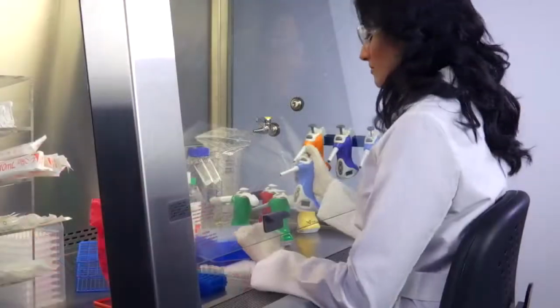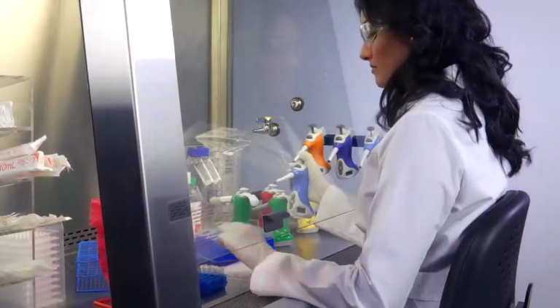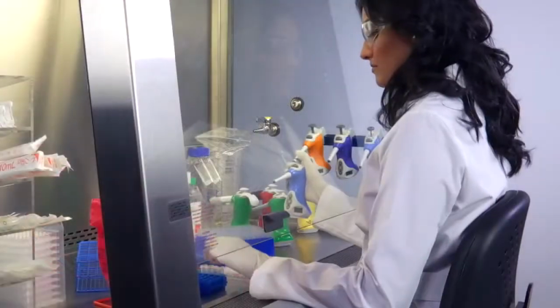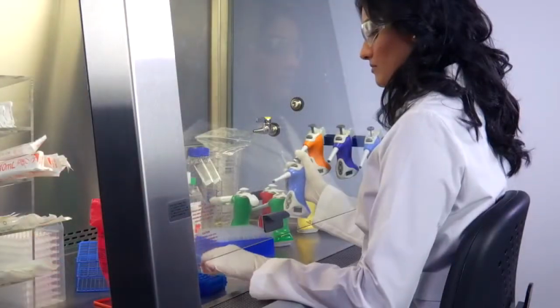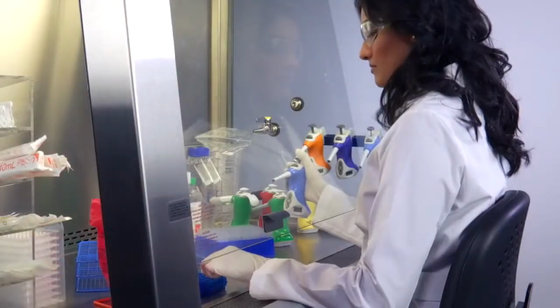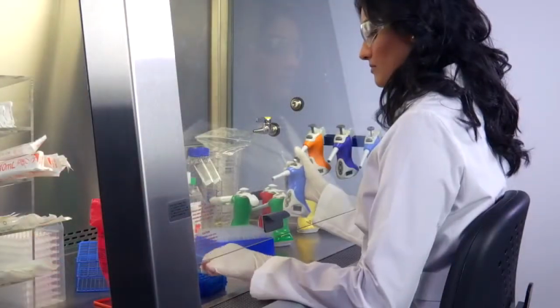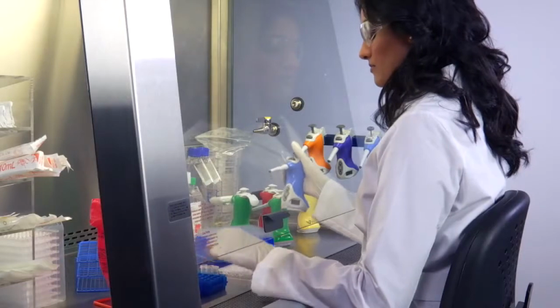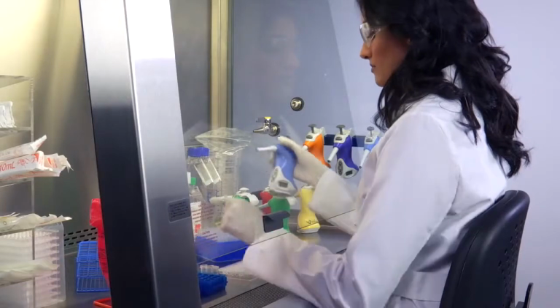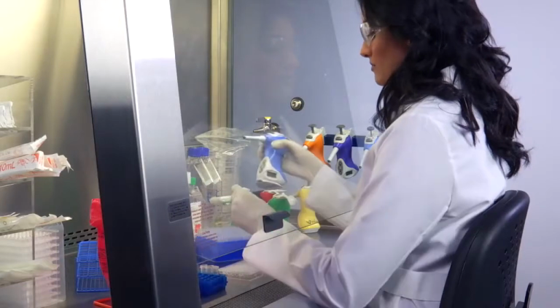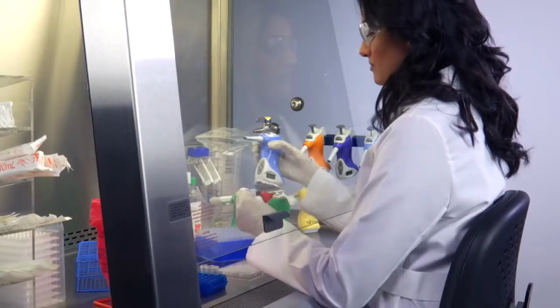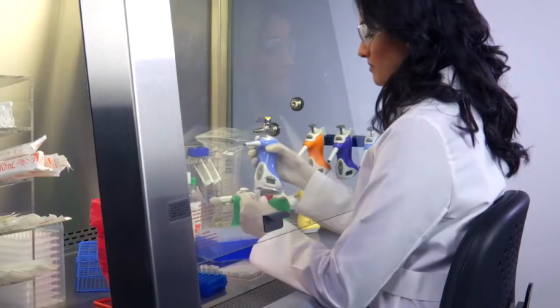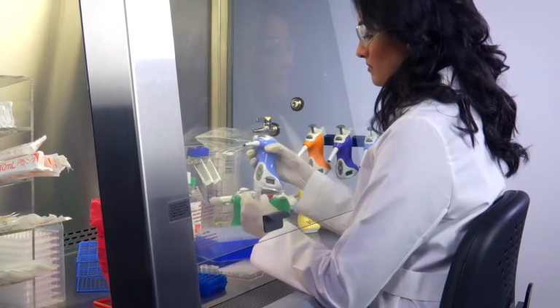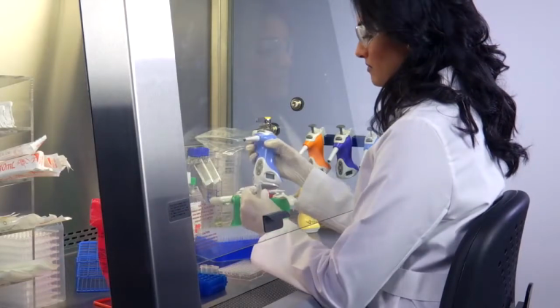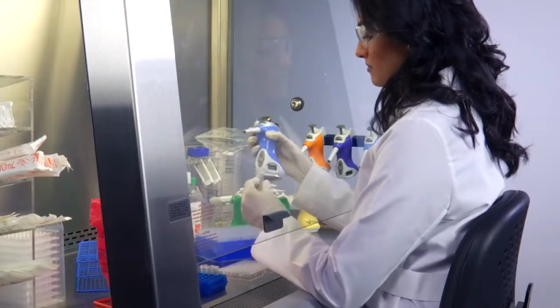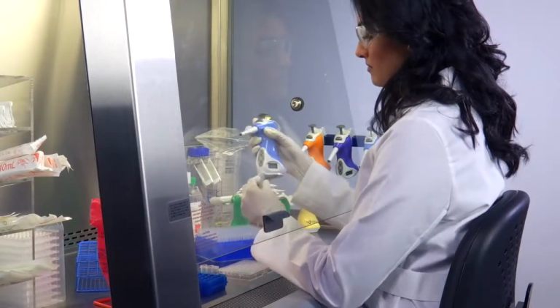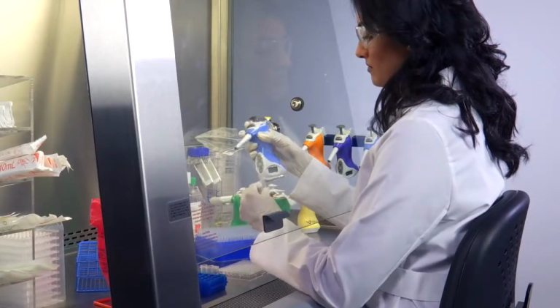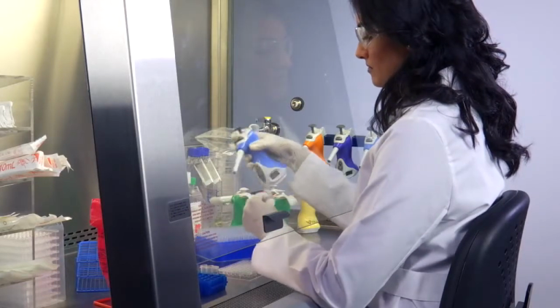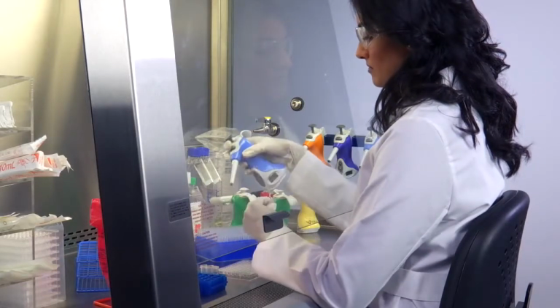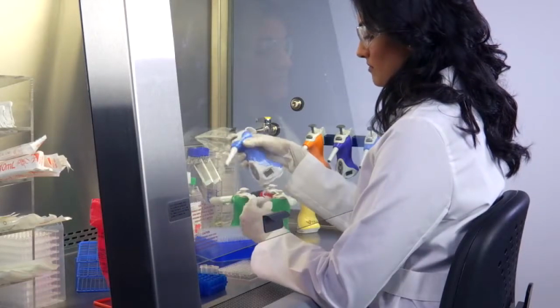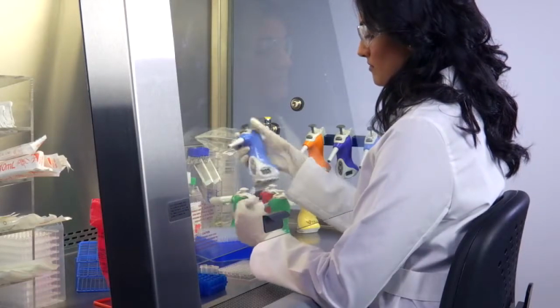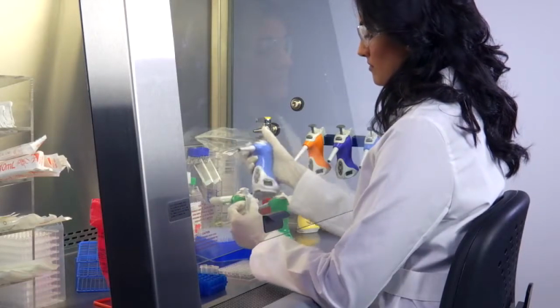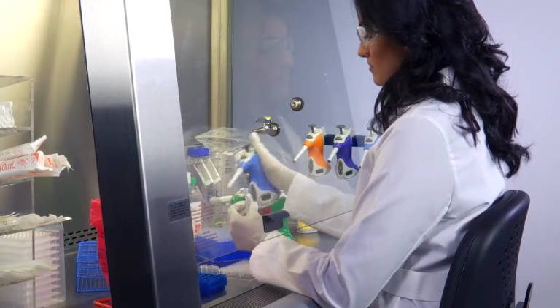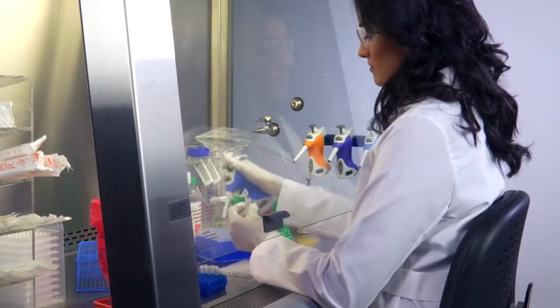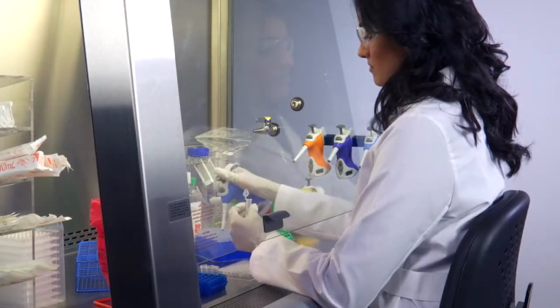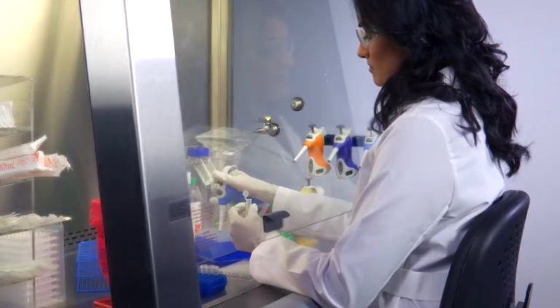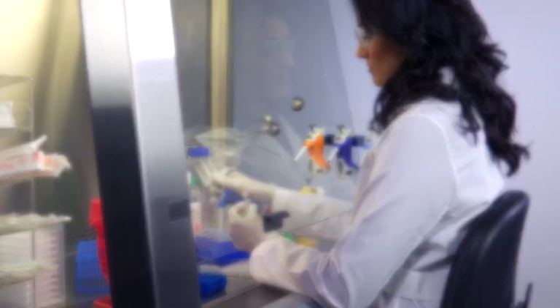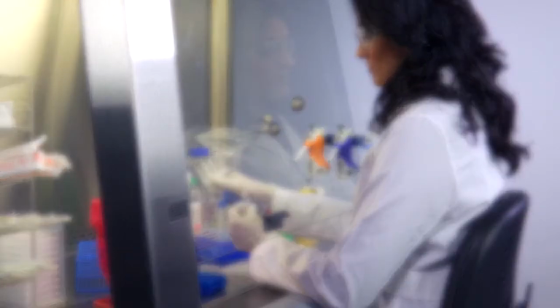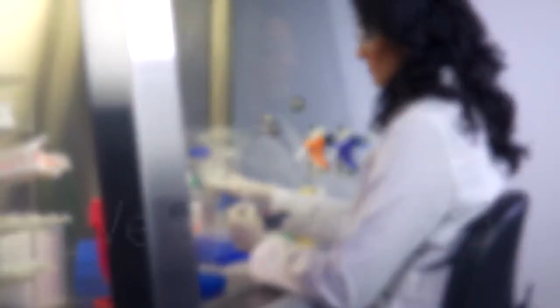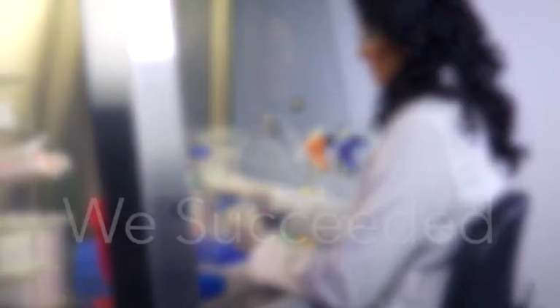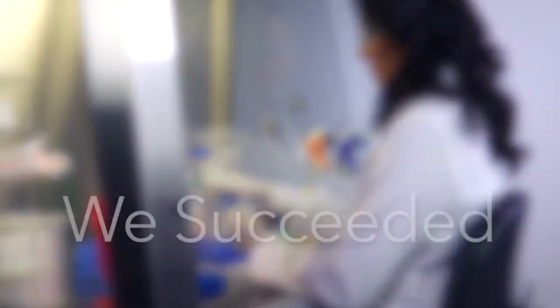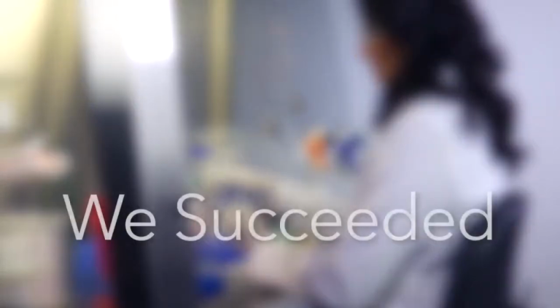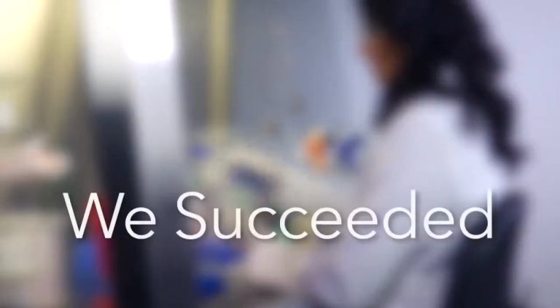Our objective was to make a pipette for you that is more comfortable, productive, and accurate.